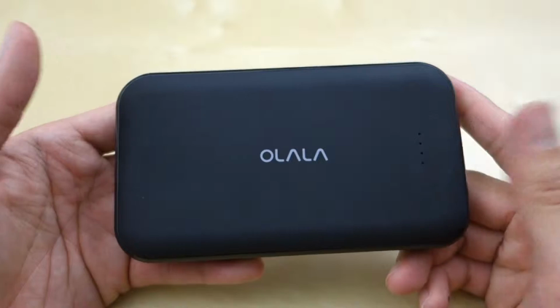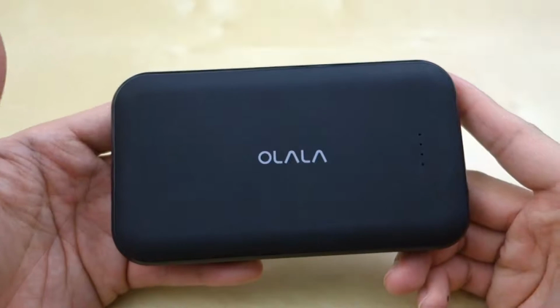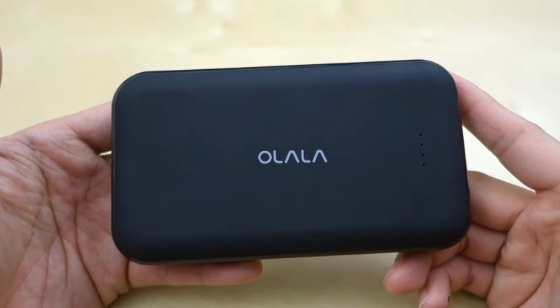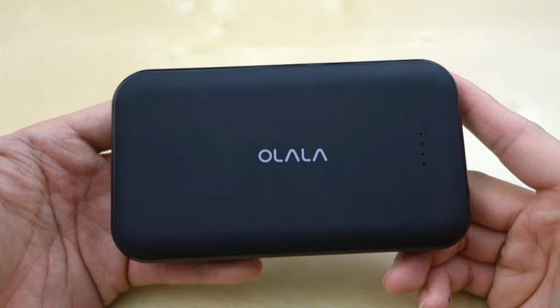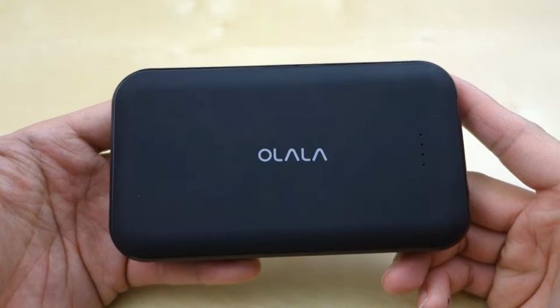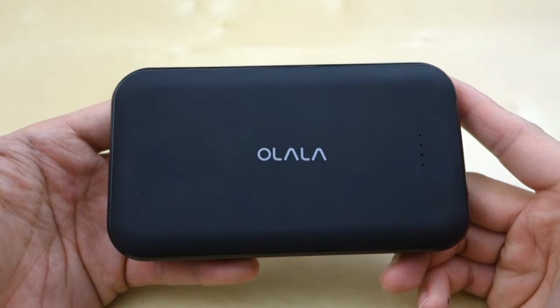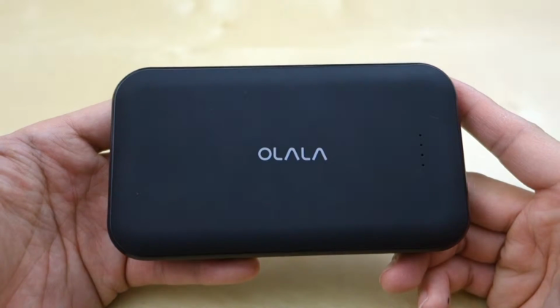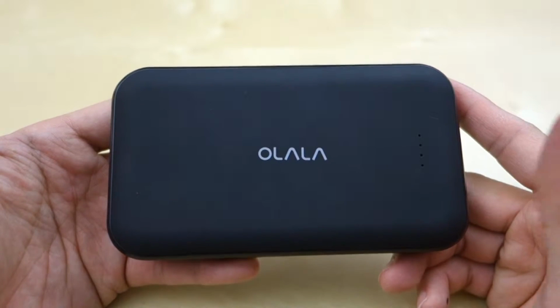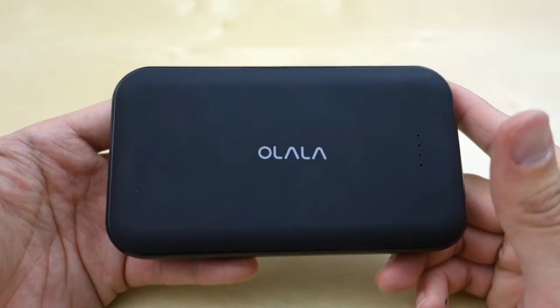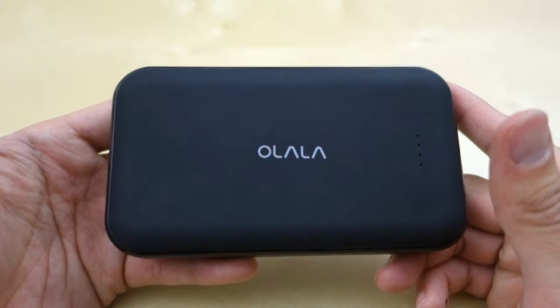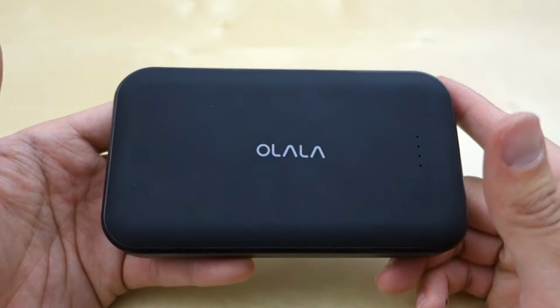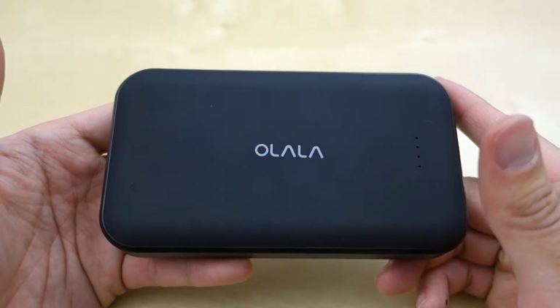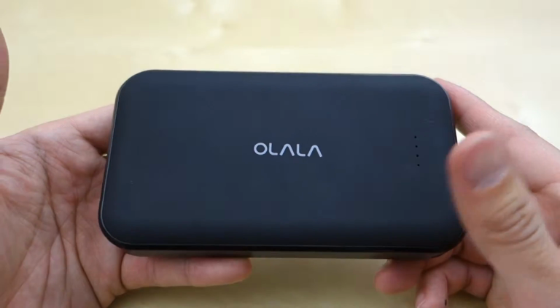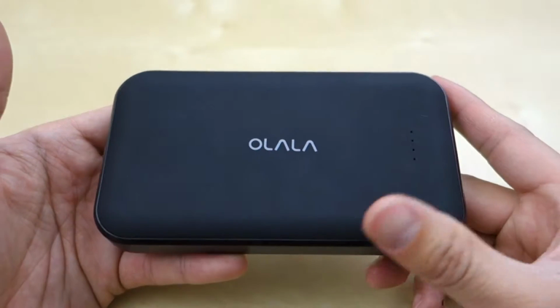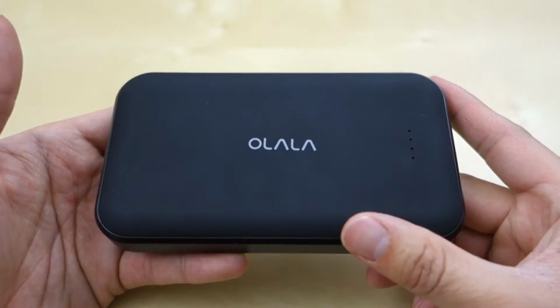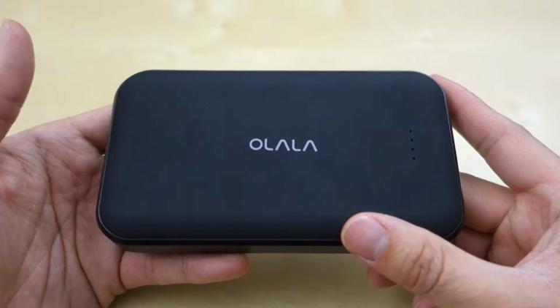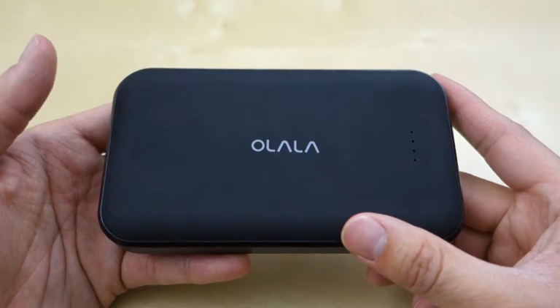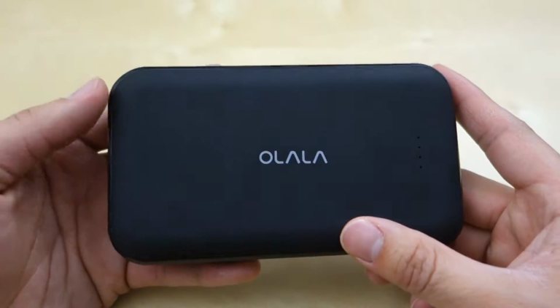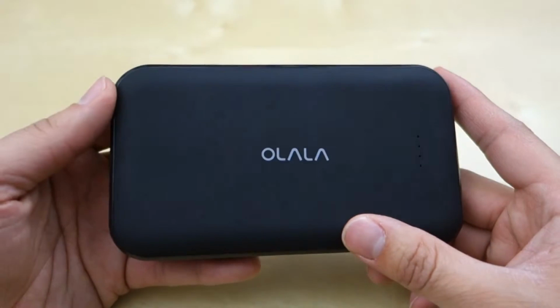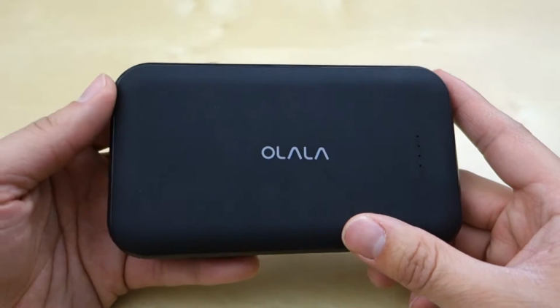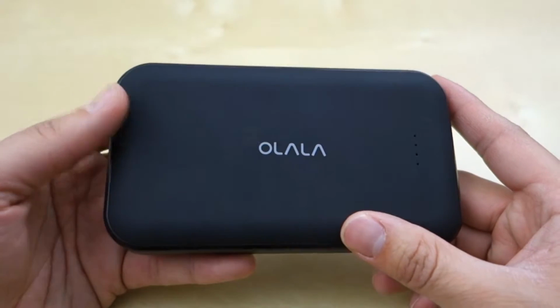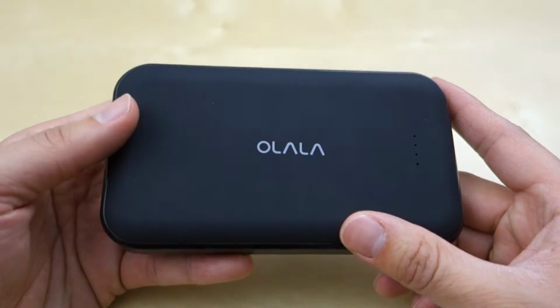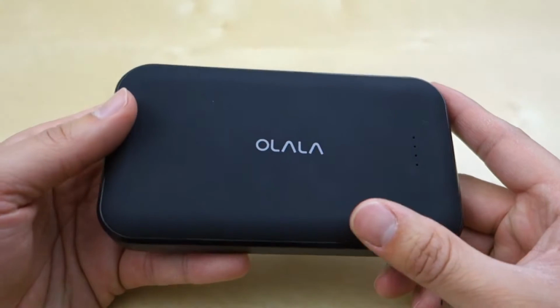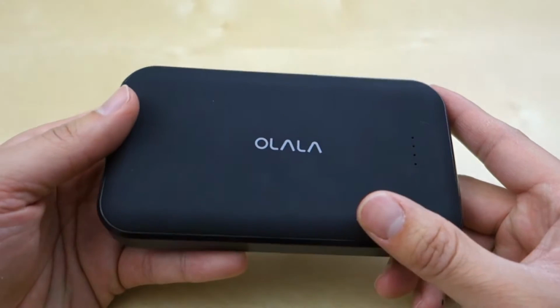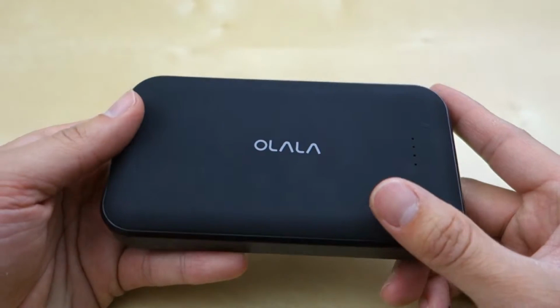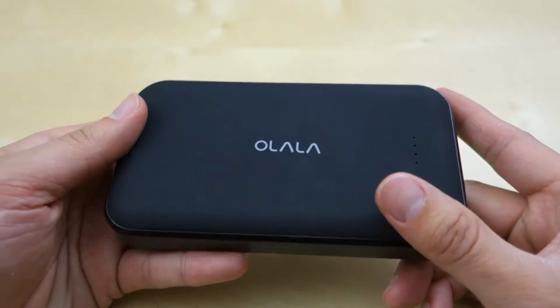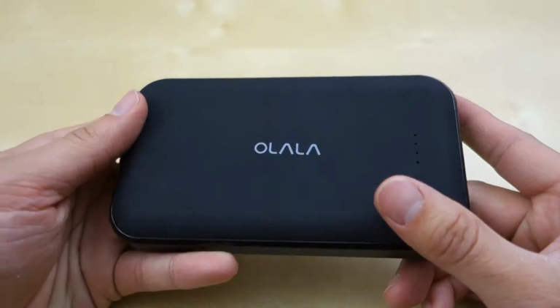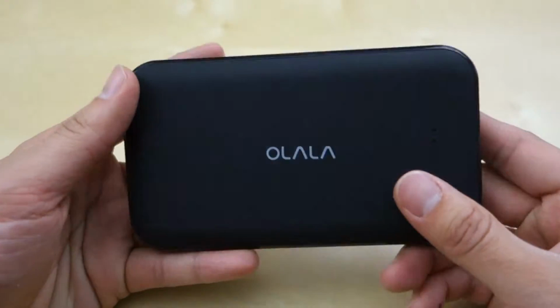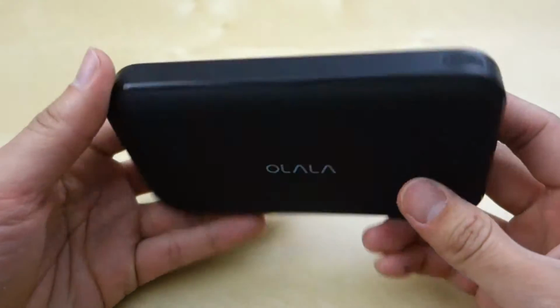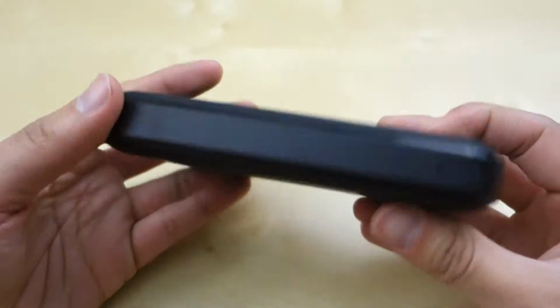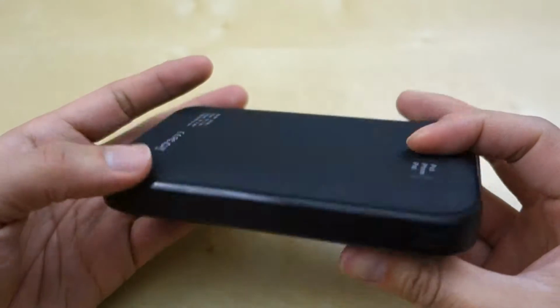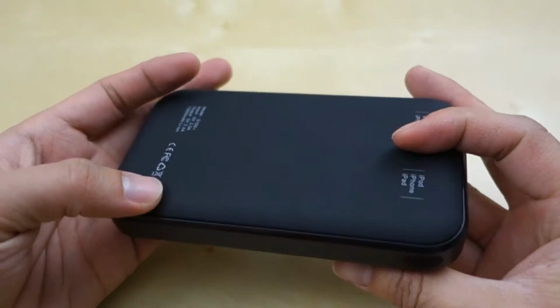Hey guys, it's Johnny Tech Review. I just have a quick review for you of this Olala MFI certified battery pack.